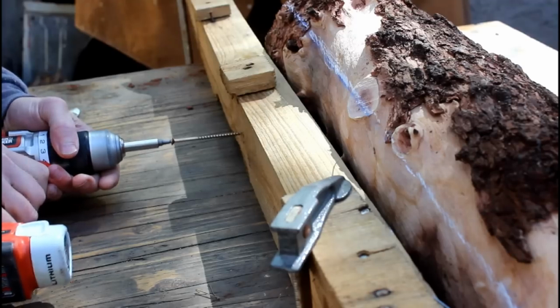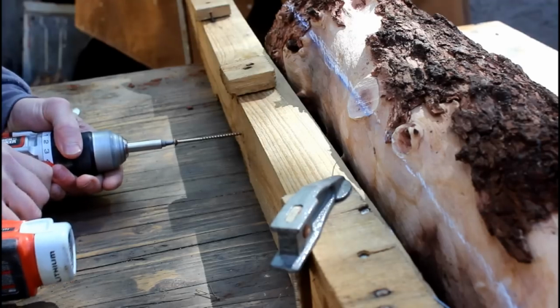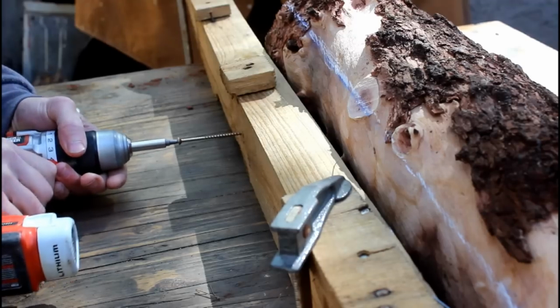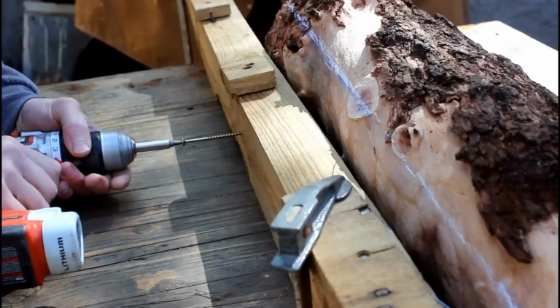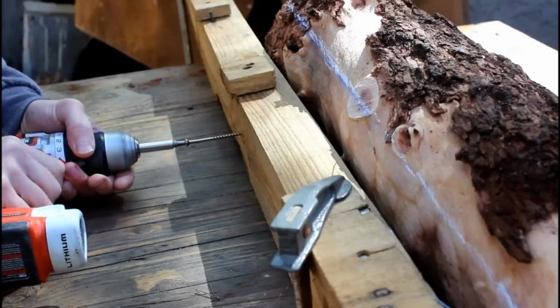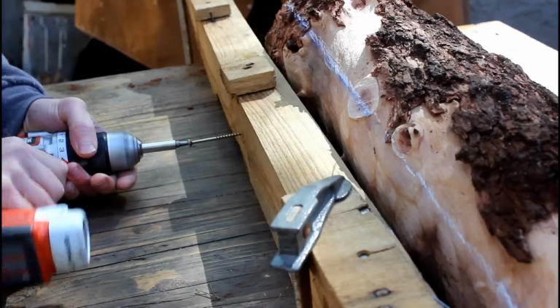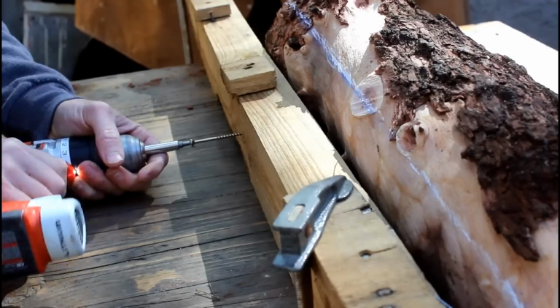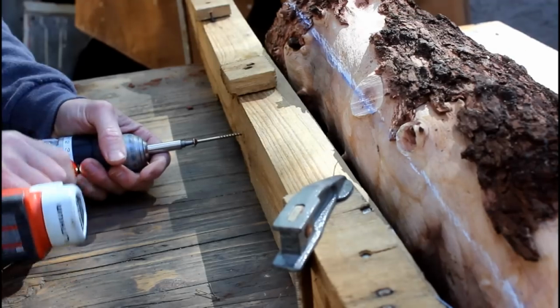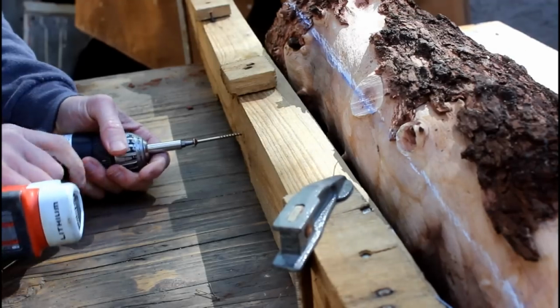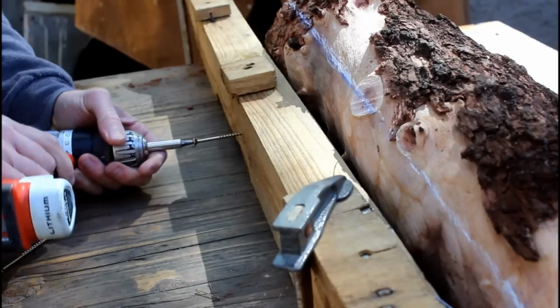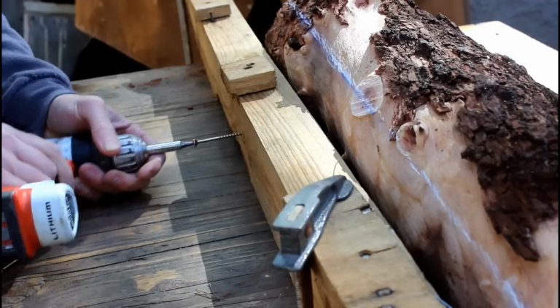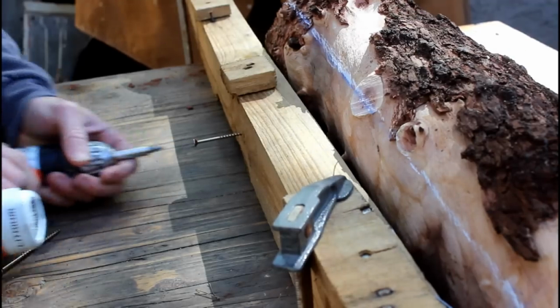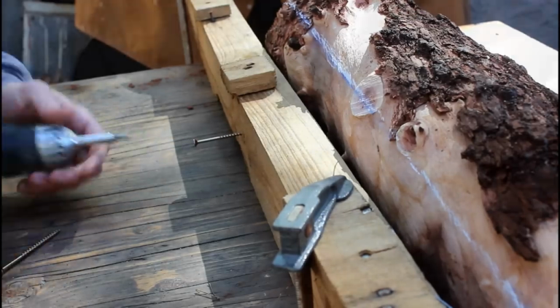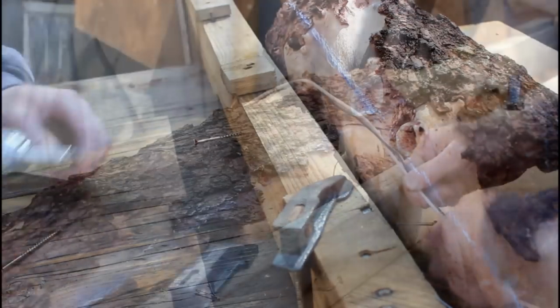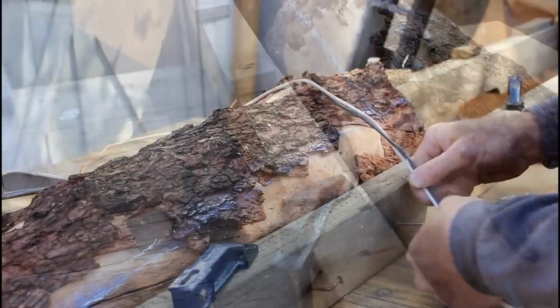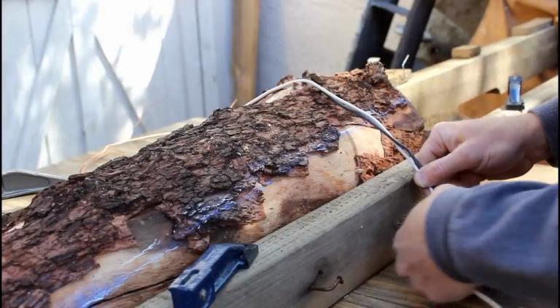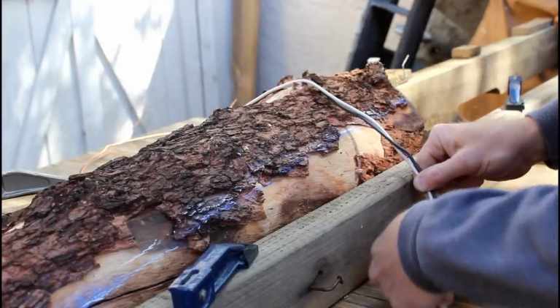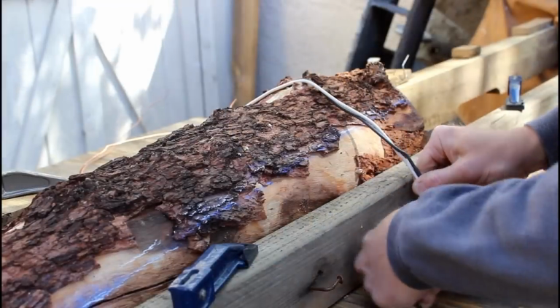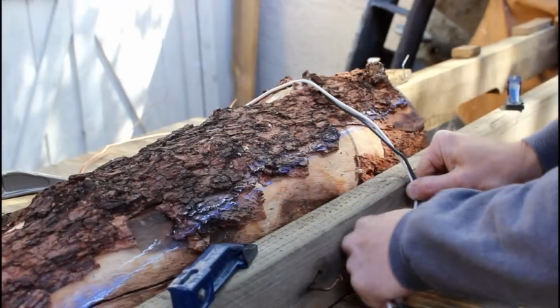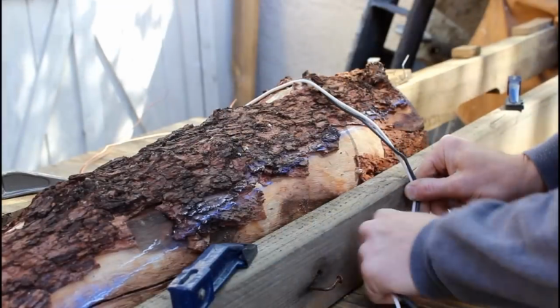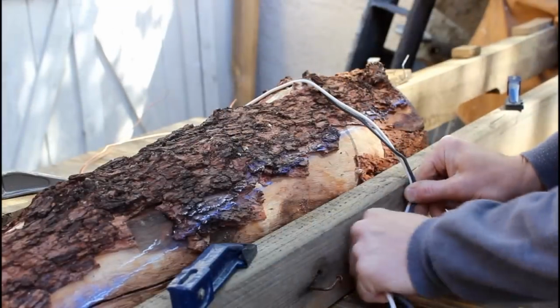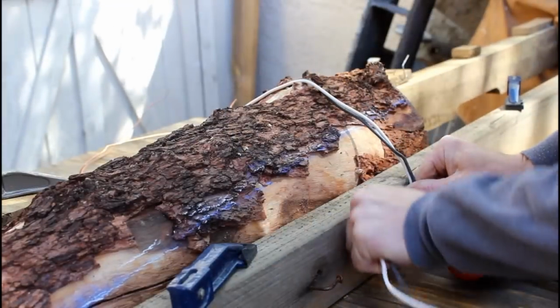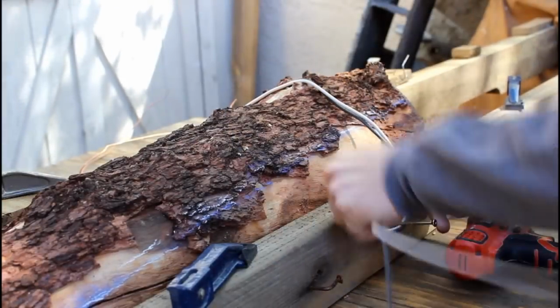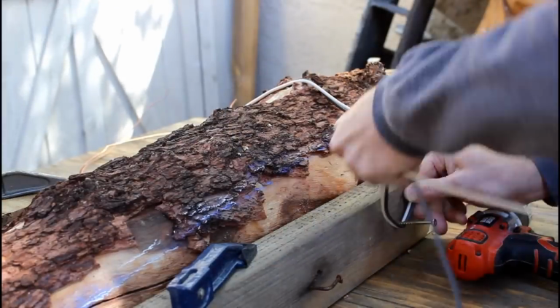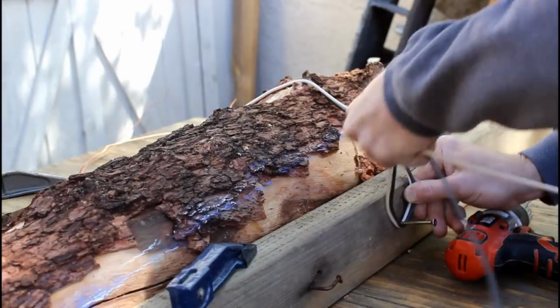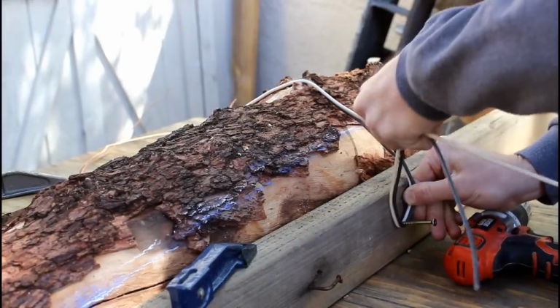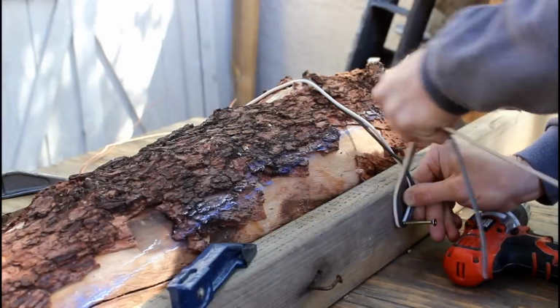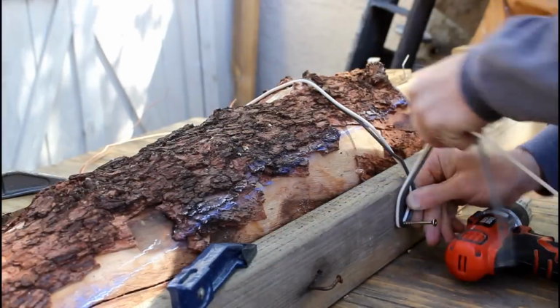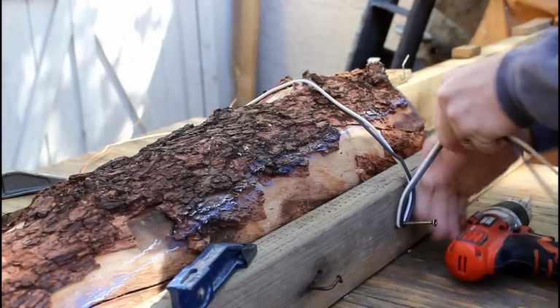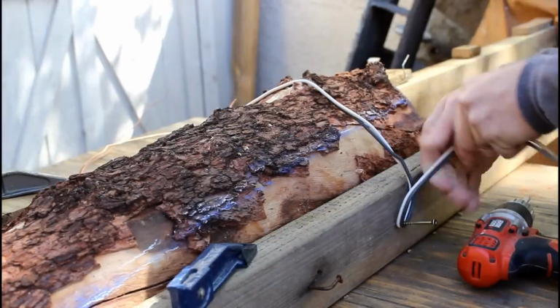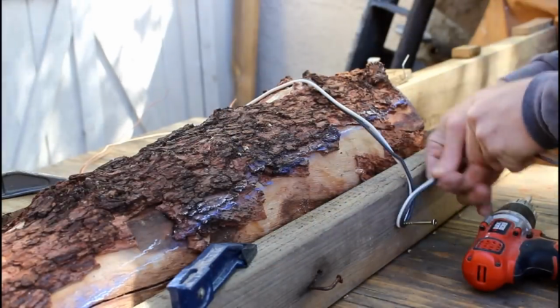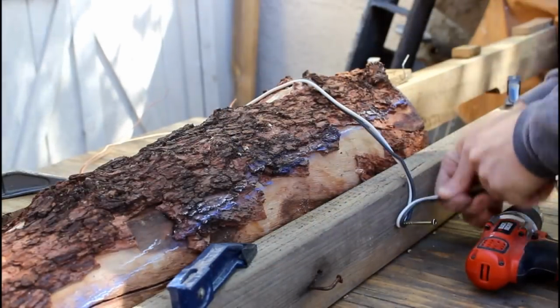What better way to test out a timber framing saw than to cut a piece of African sumac into some small slabs.